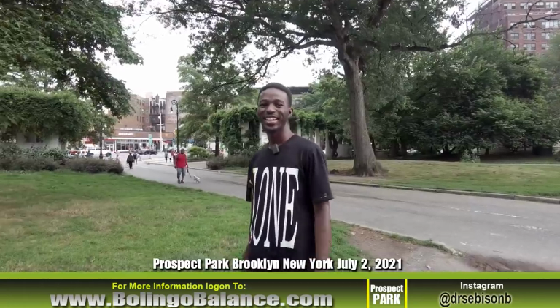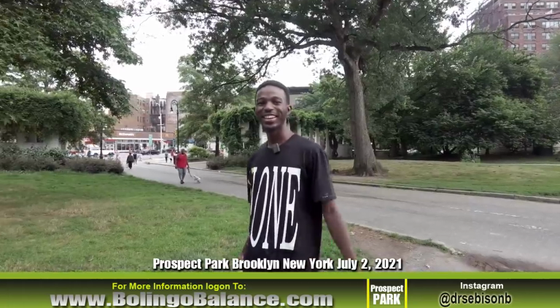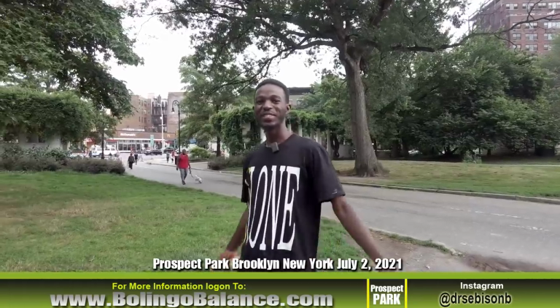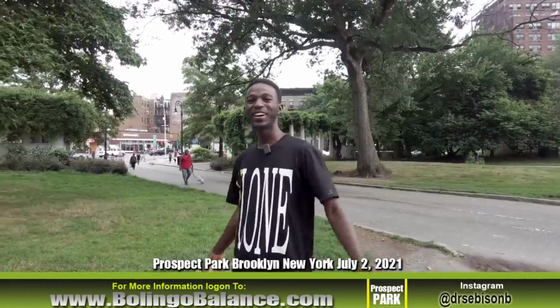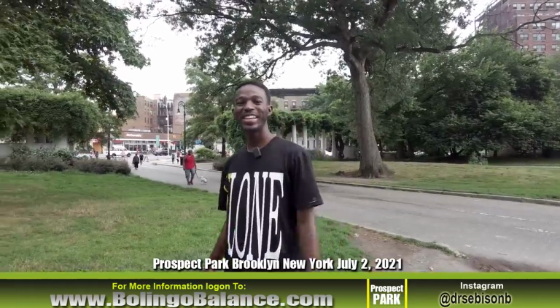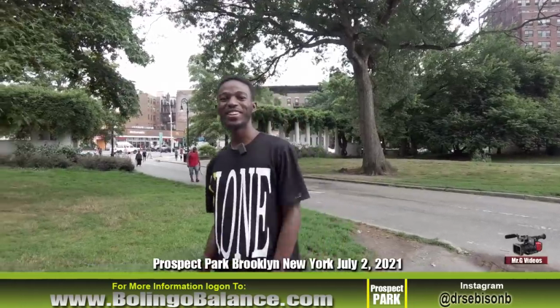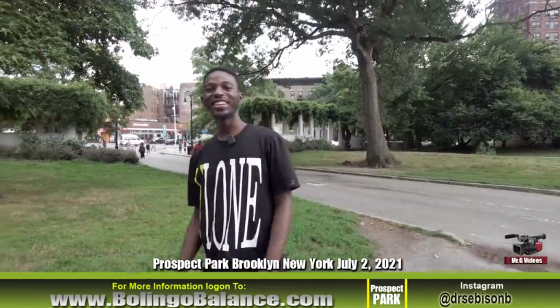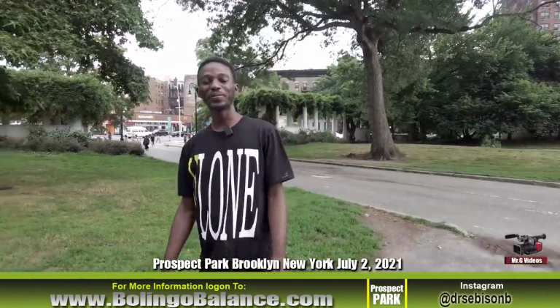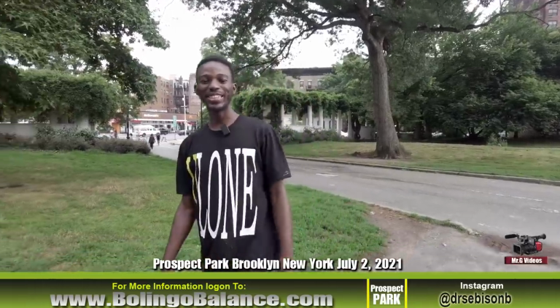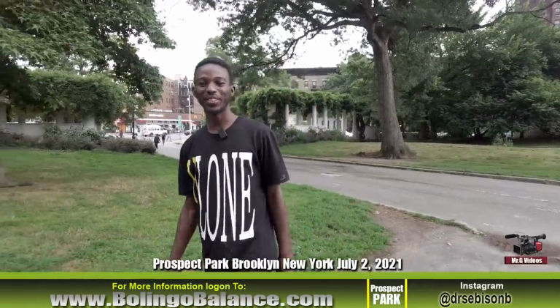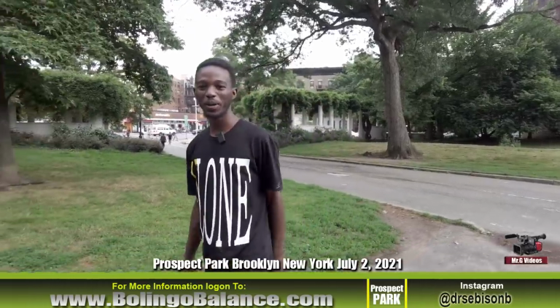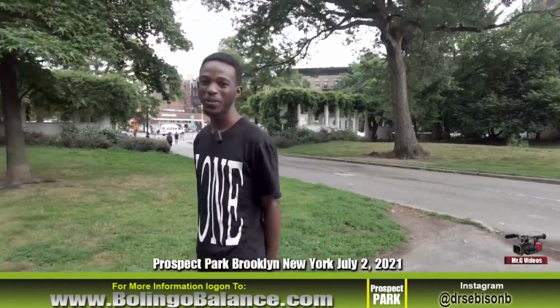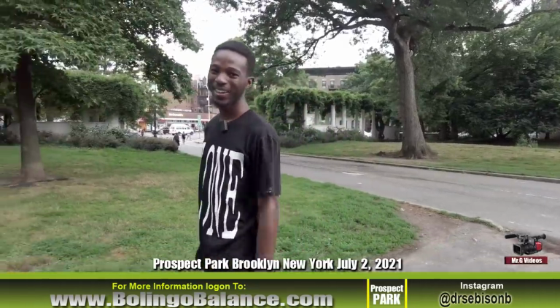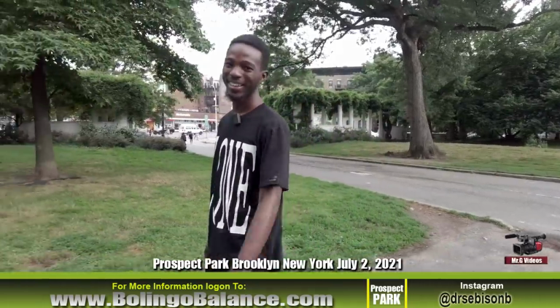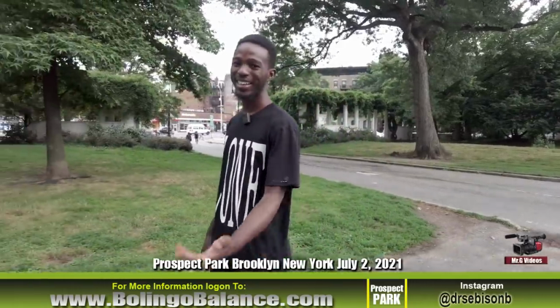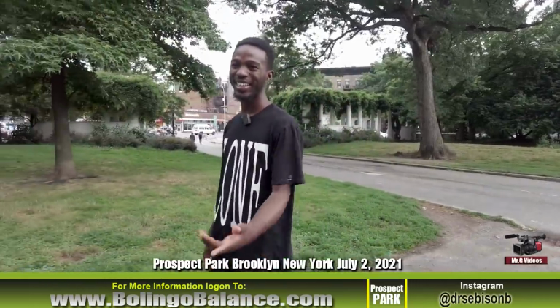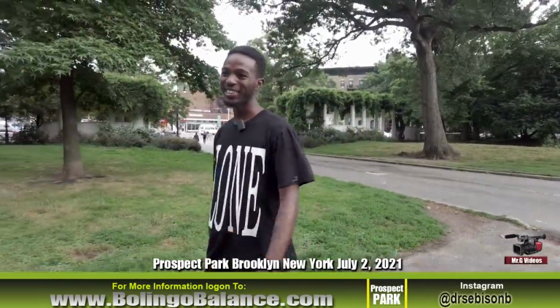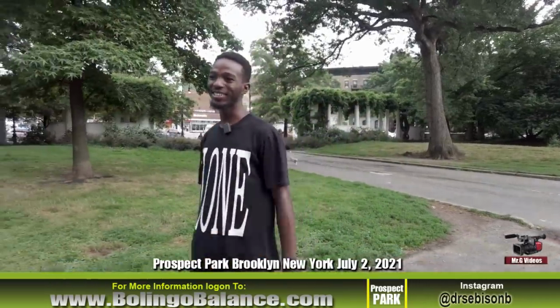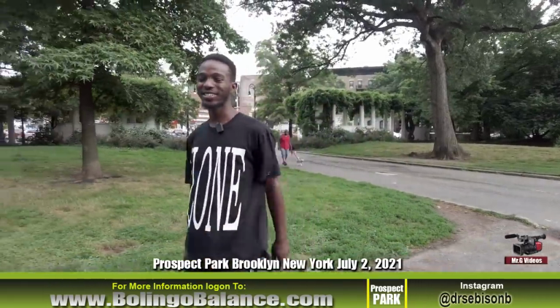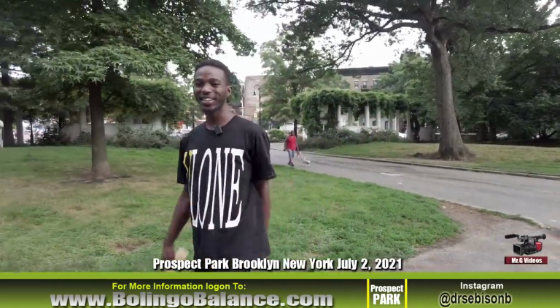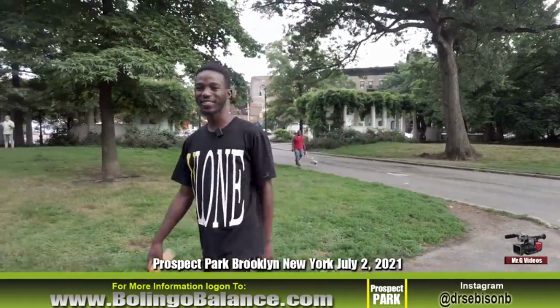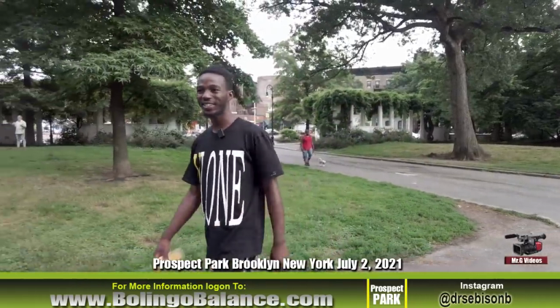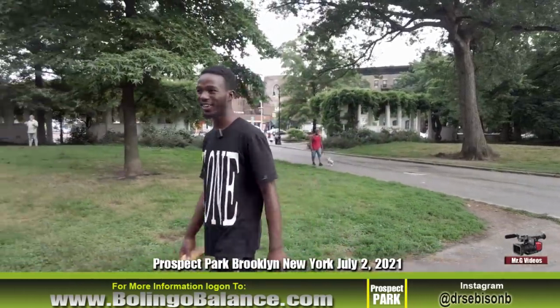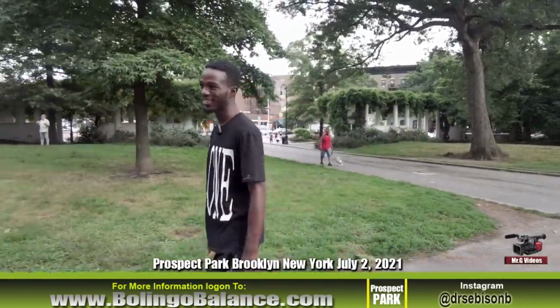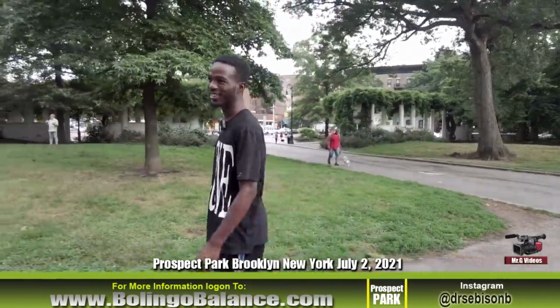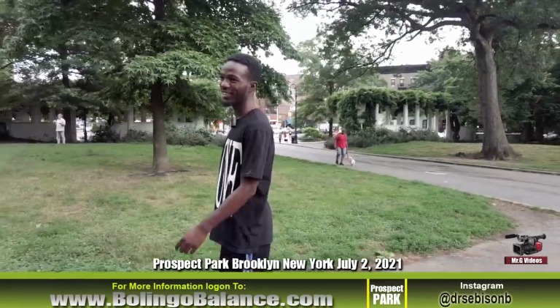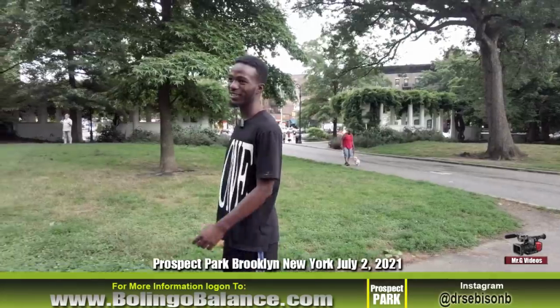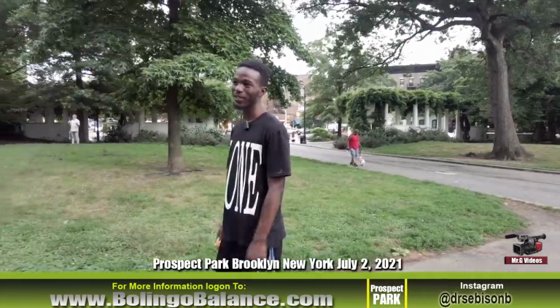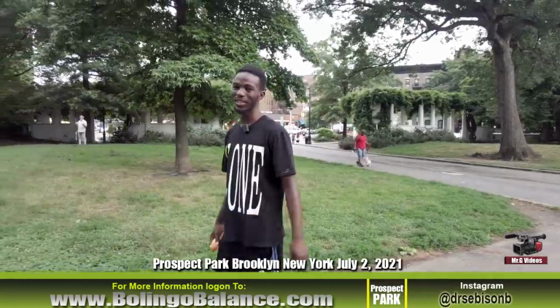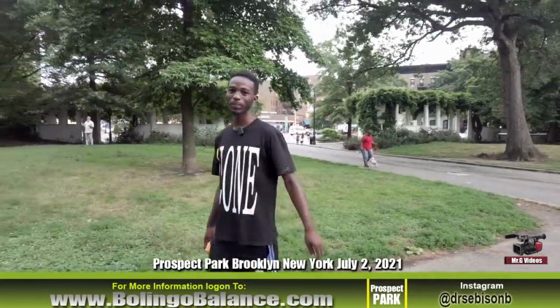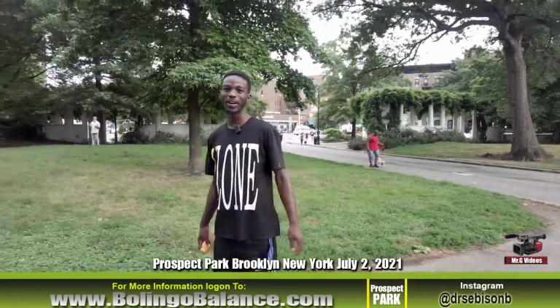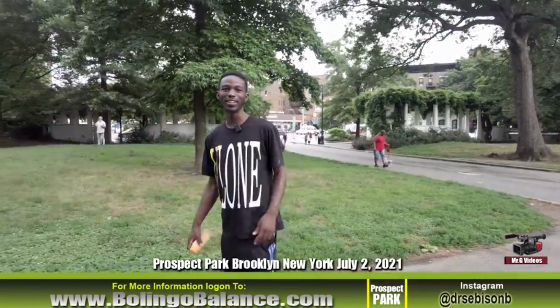Hello everybody, my name is Victor Bowman, aka Dr. Sevis Song. We're in the park.